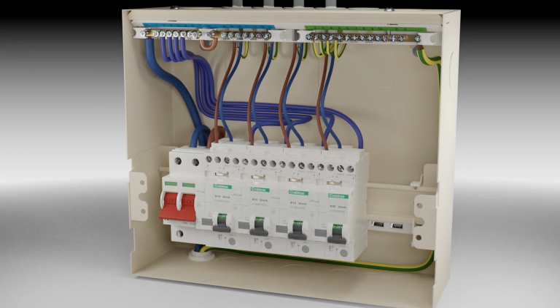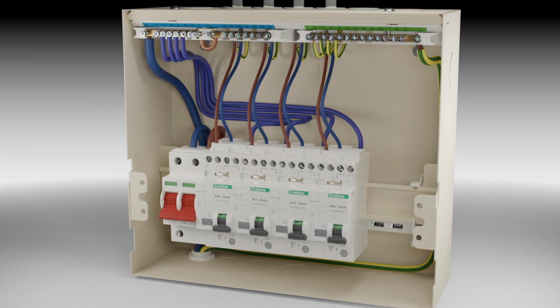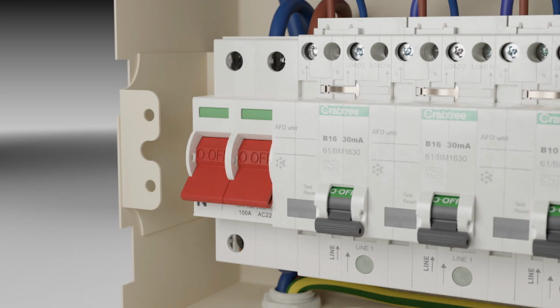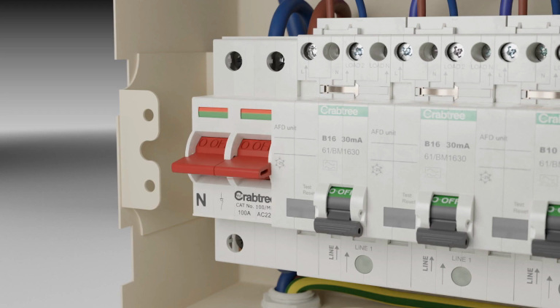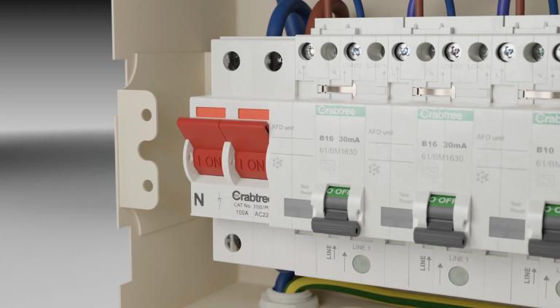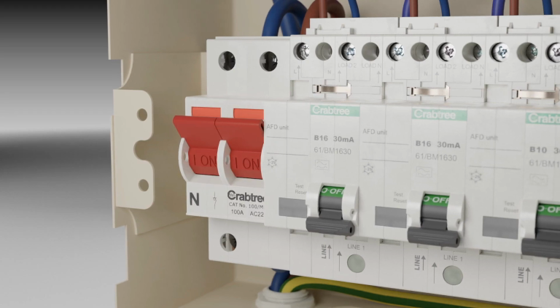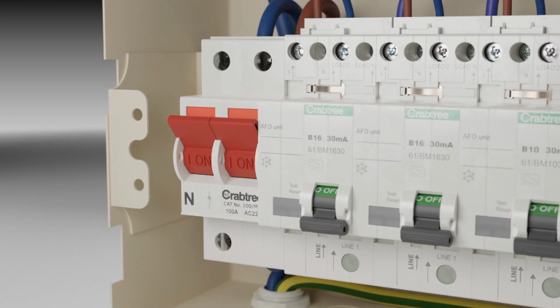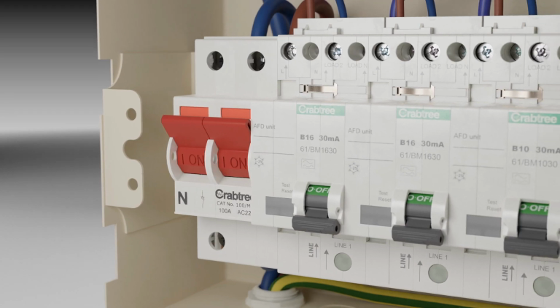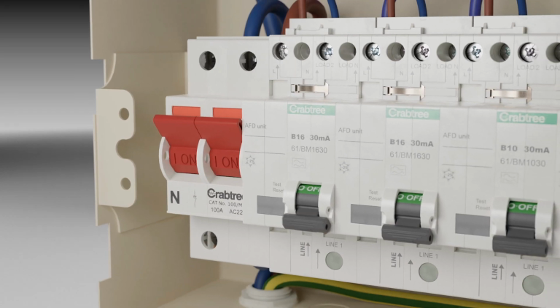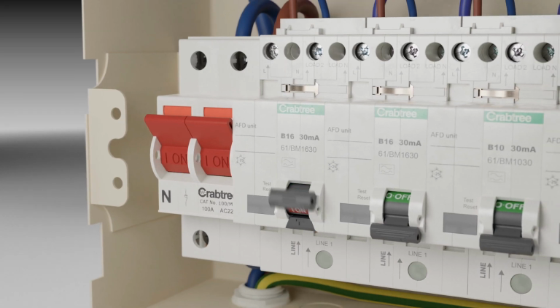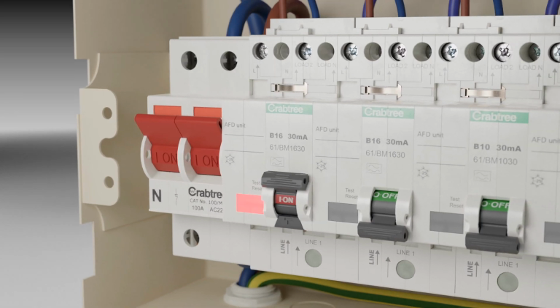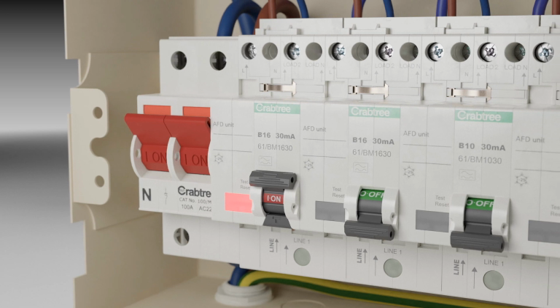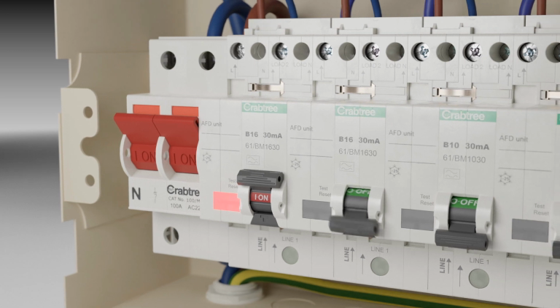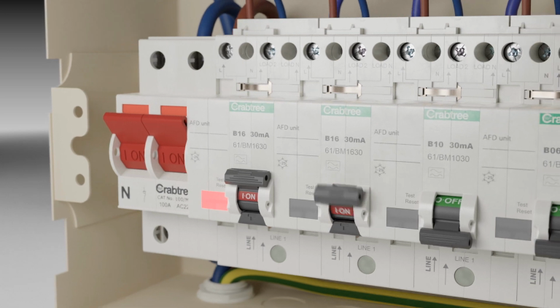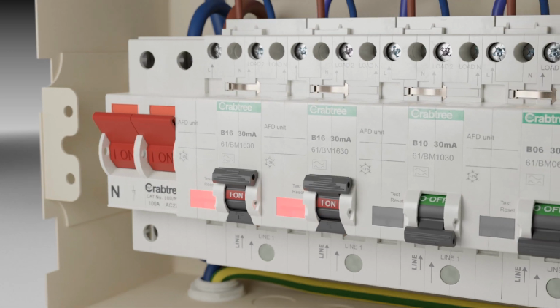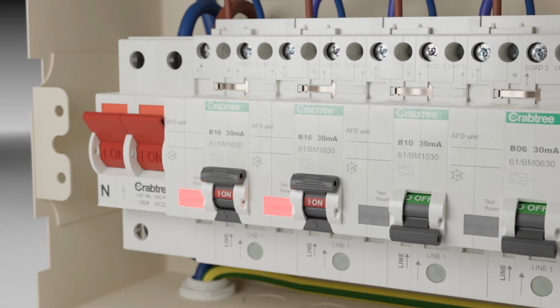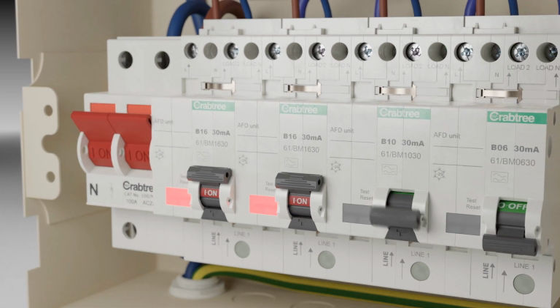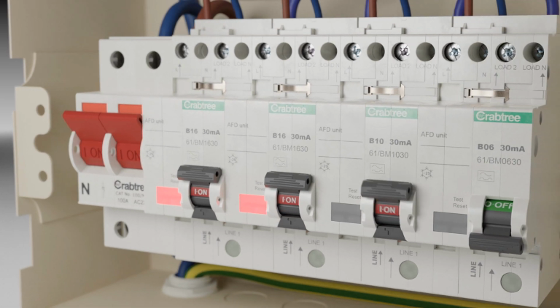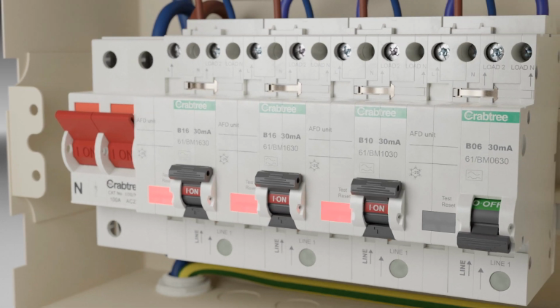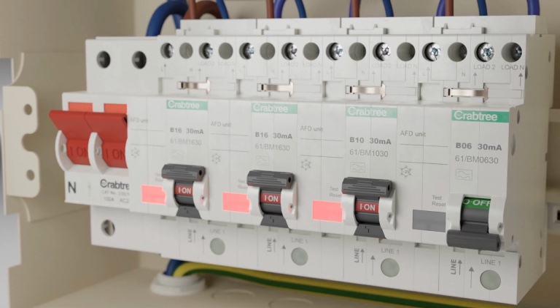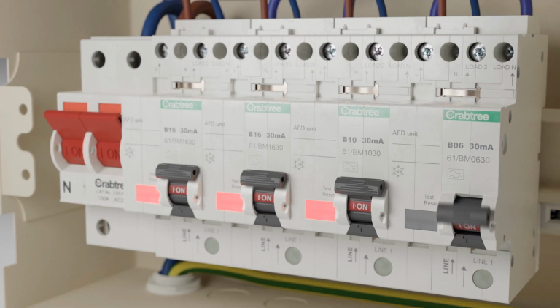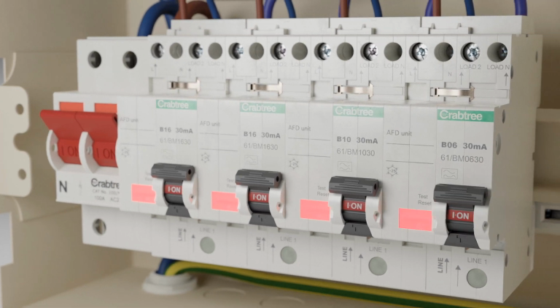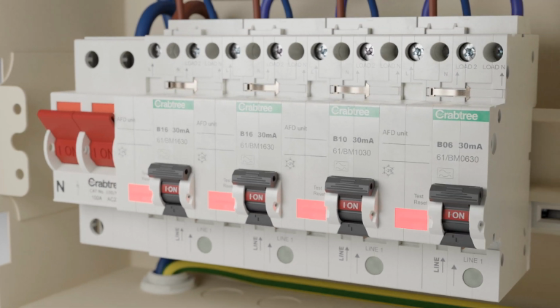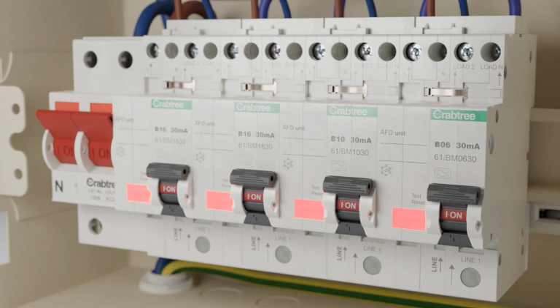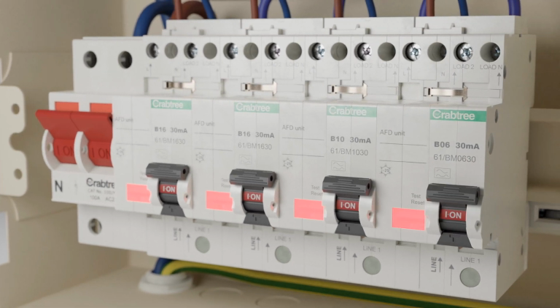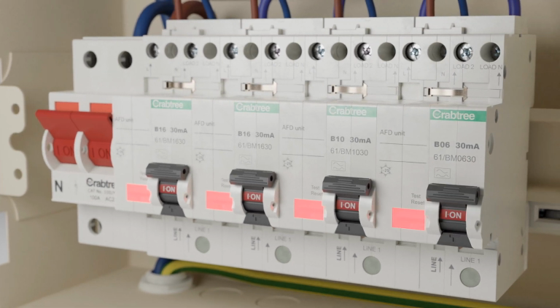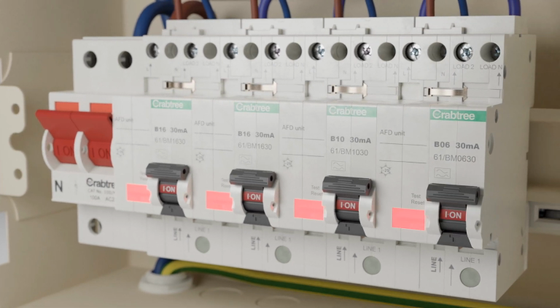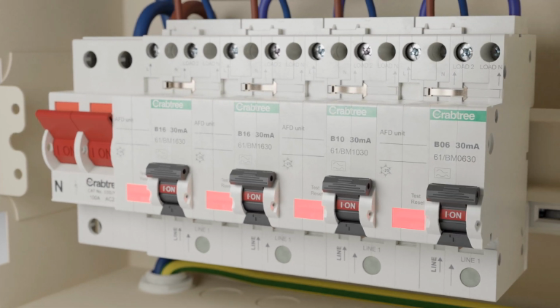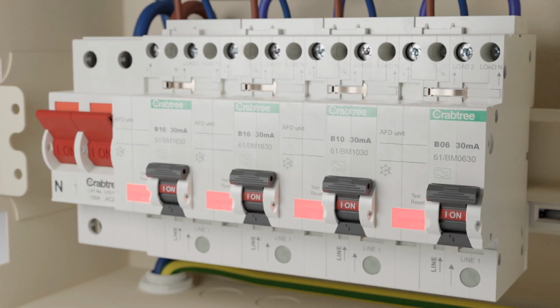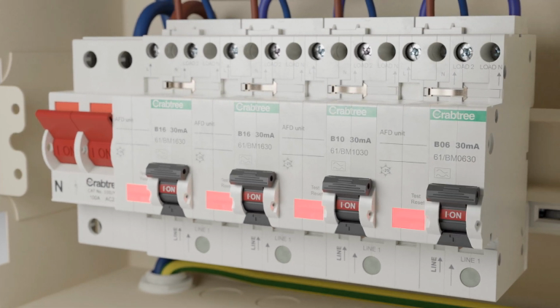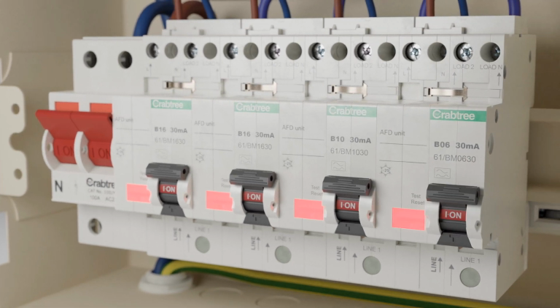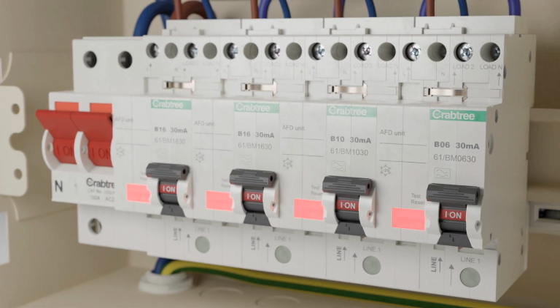Upon initial power-up, Crabtree AFDDs will automatically run the self-test function.